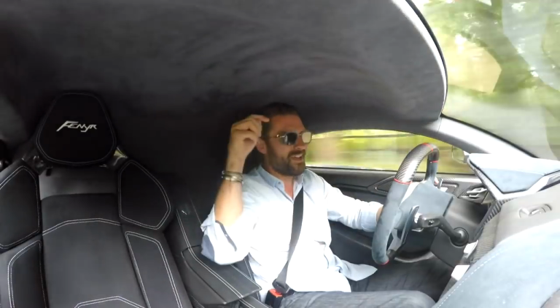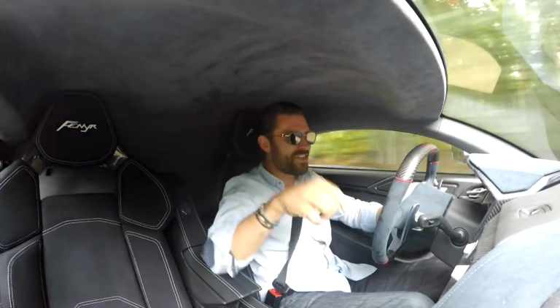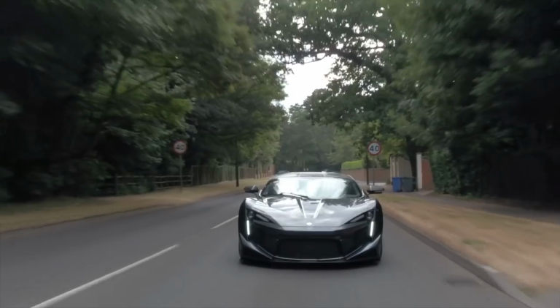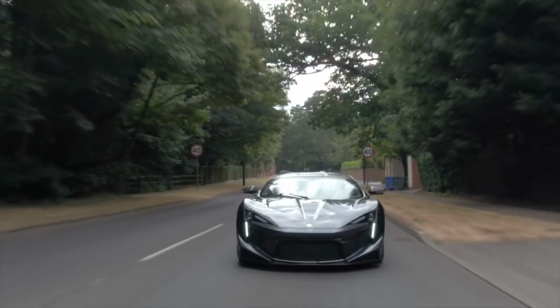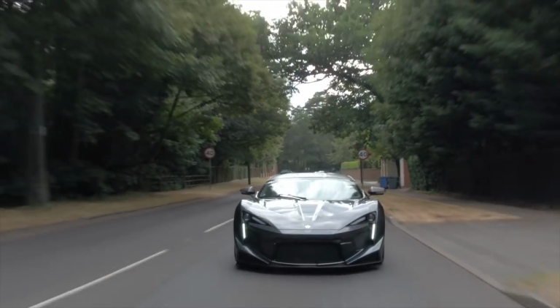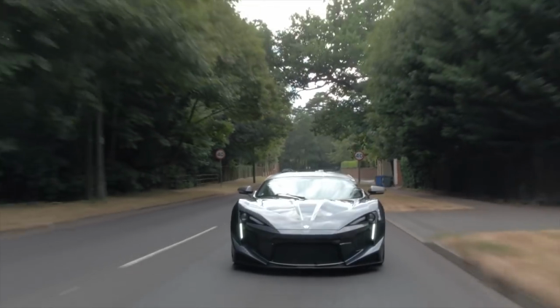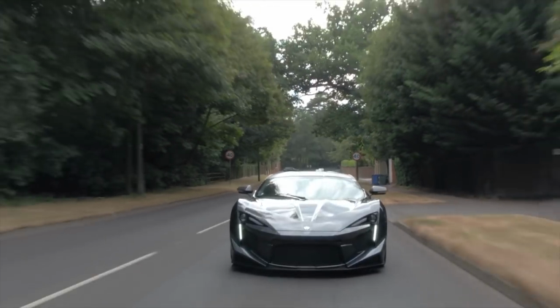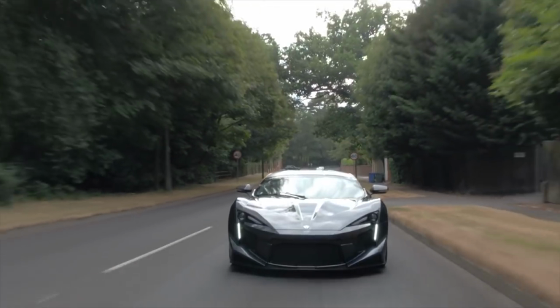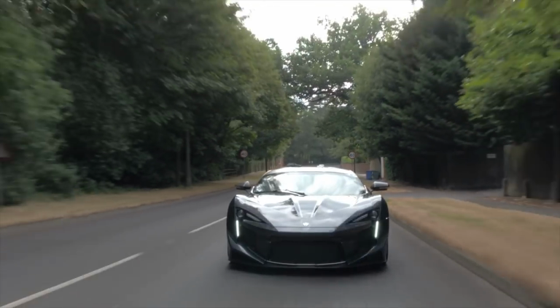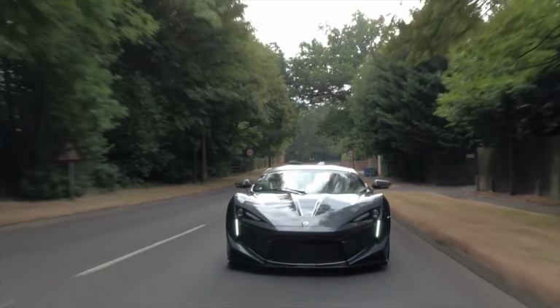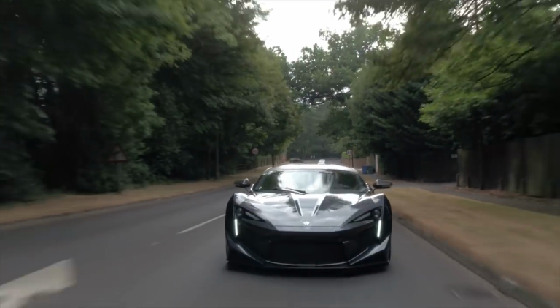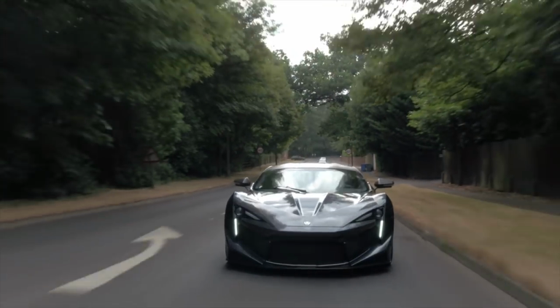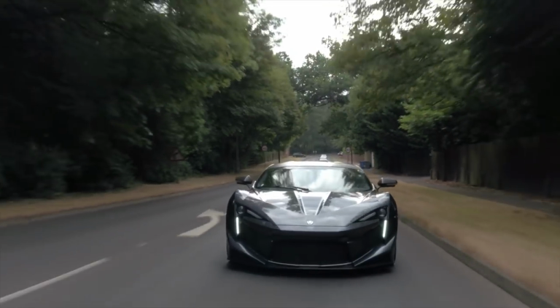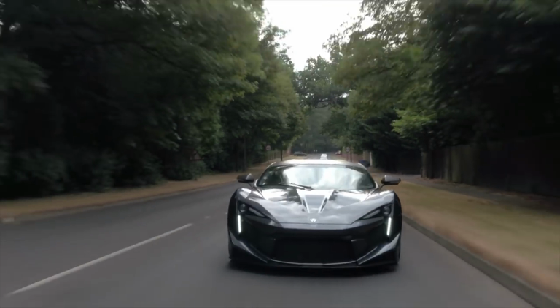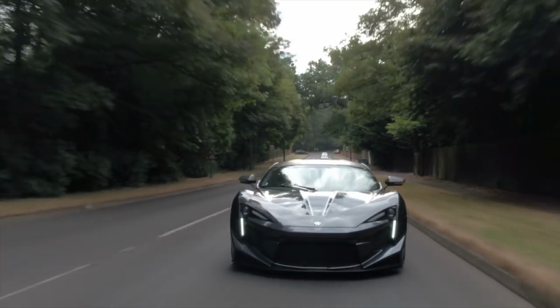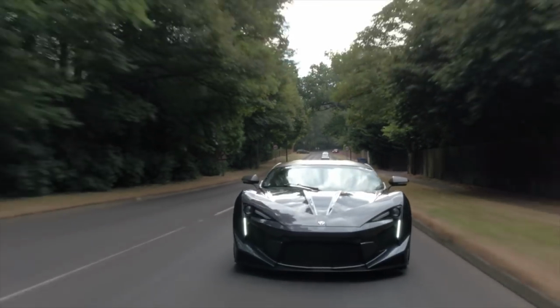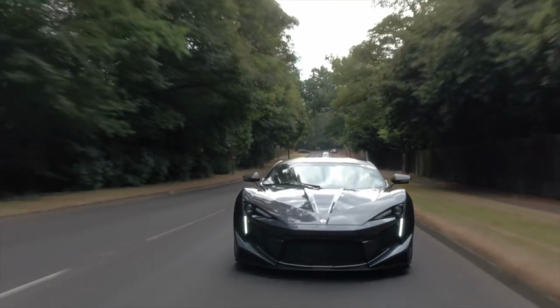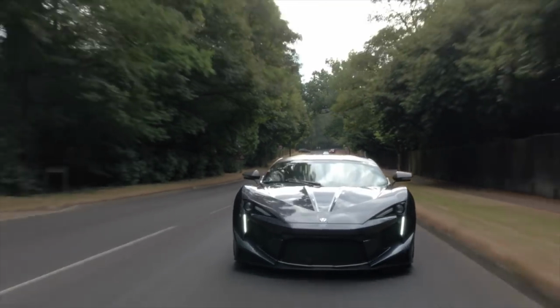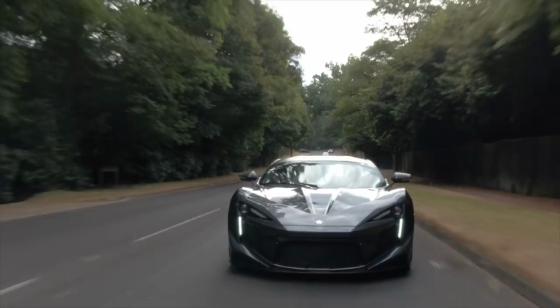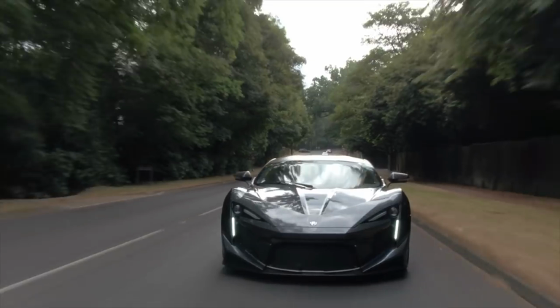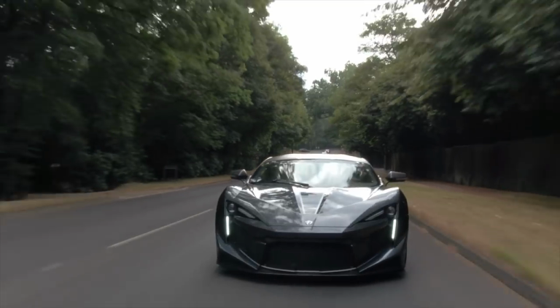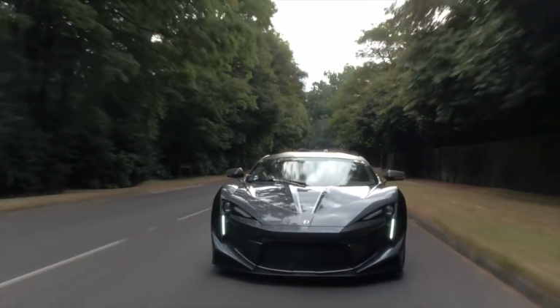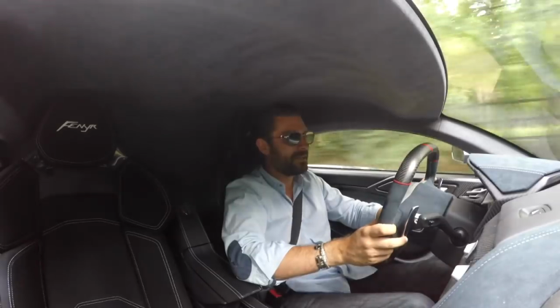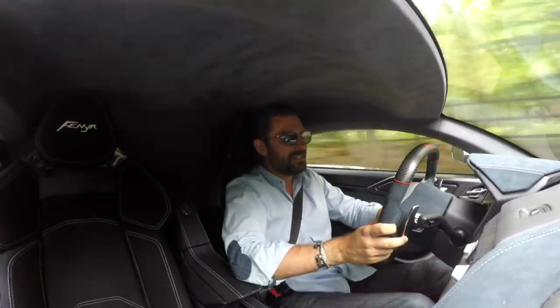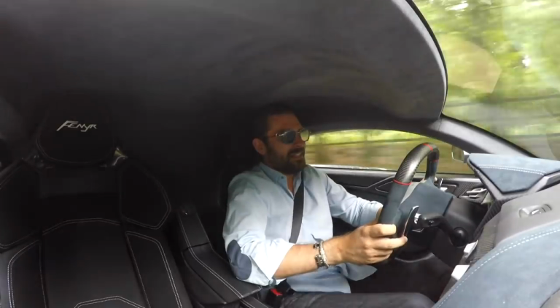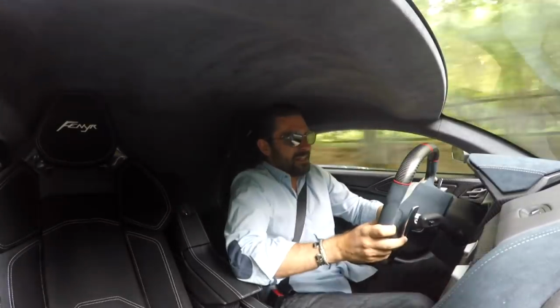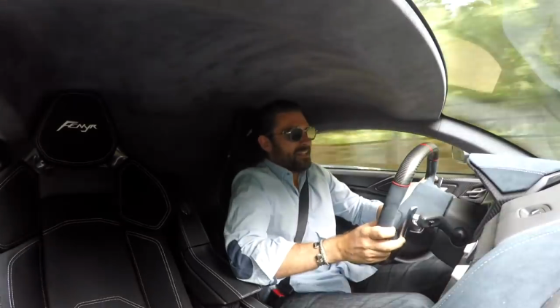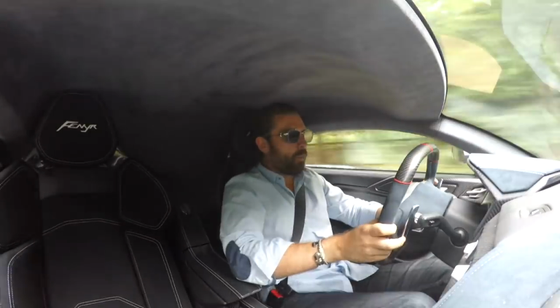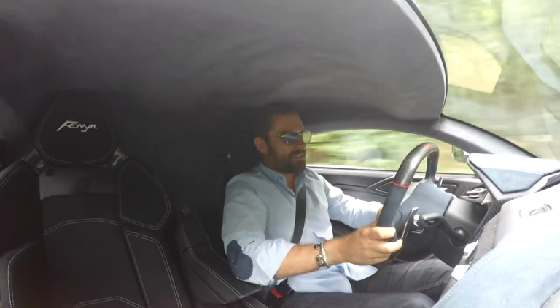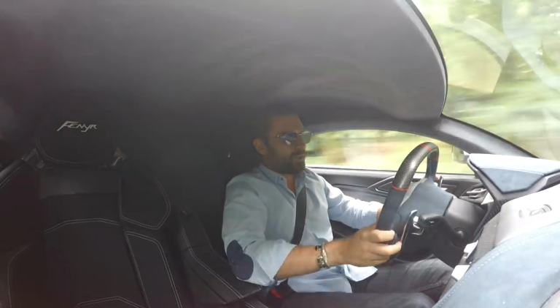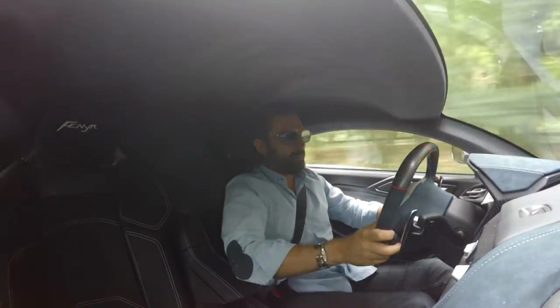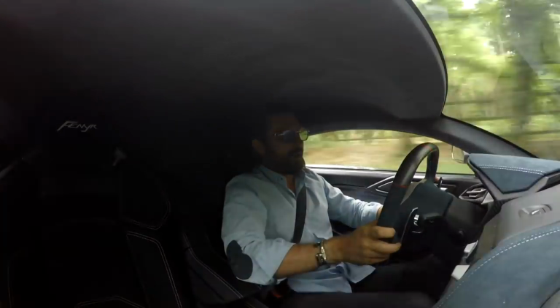This is the Furnier Supersport and this is their latest, greatest hypercar. So what's it all about?